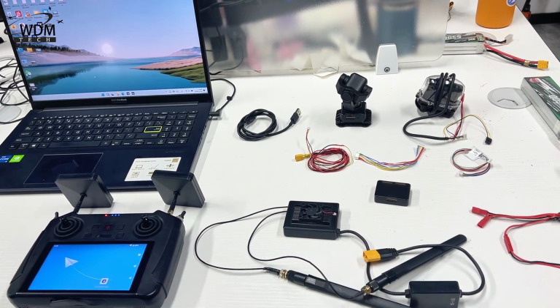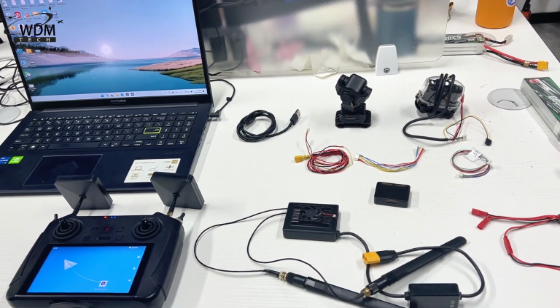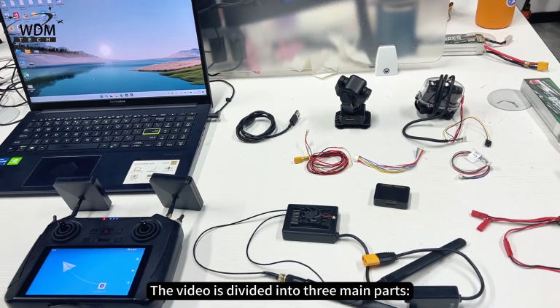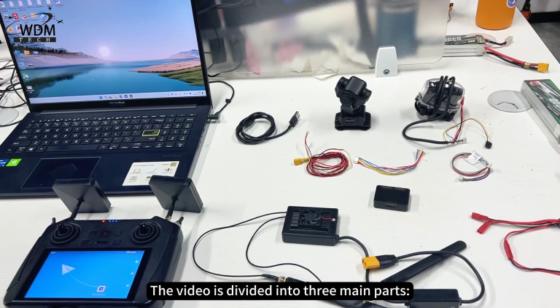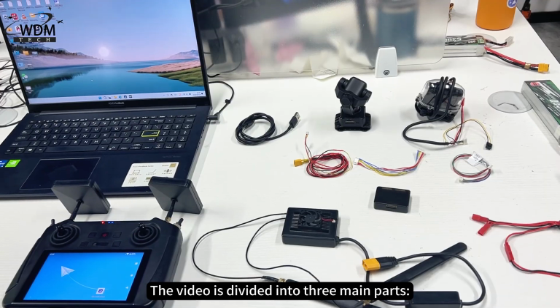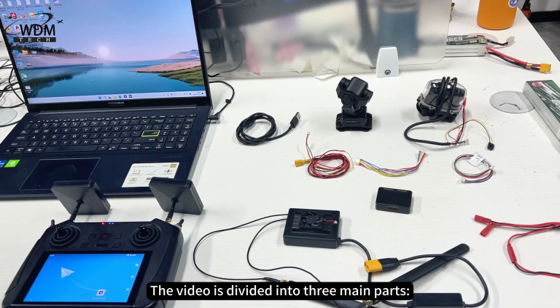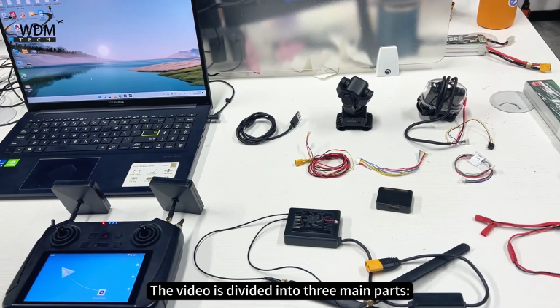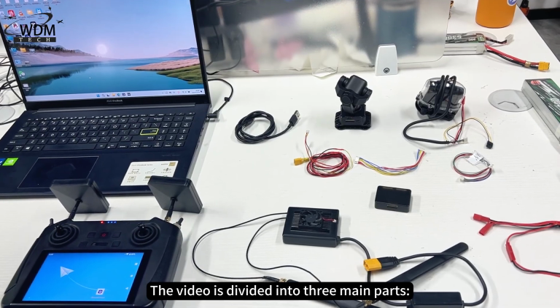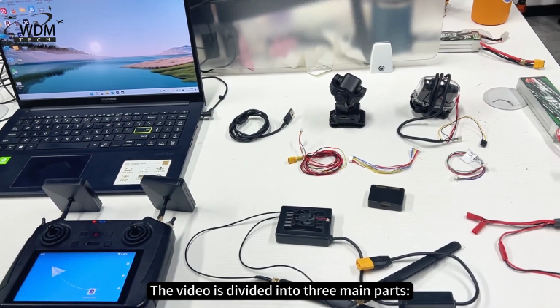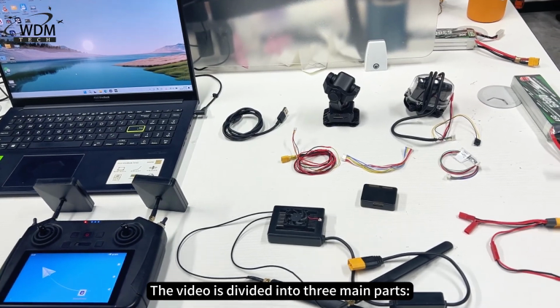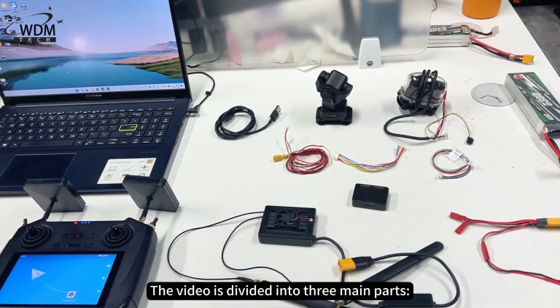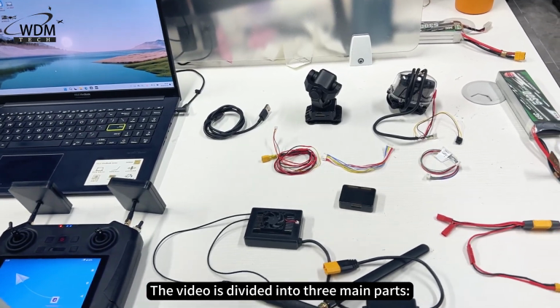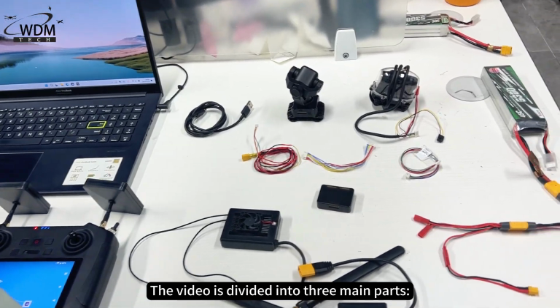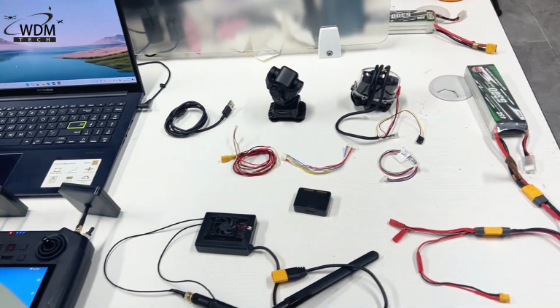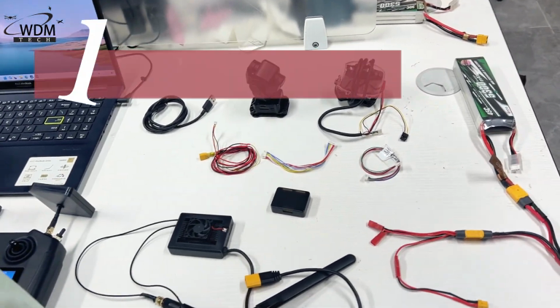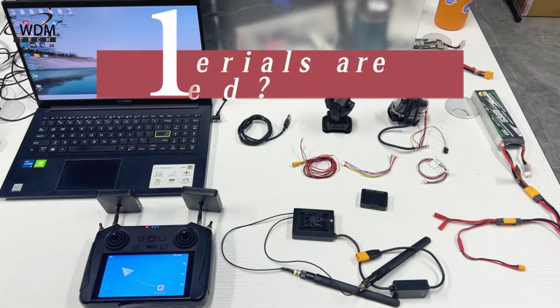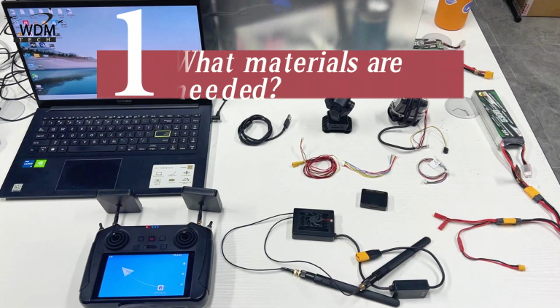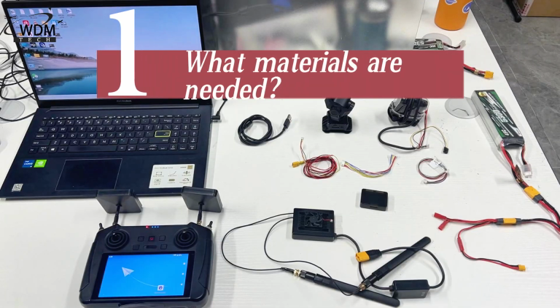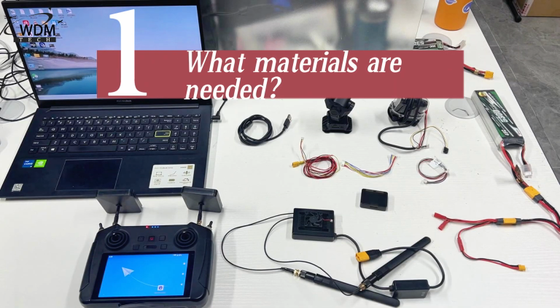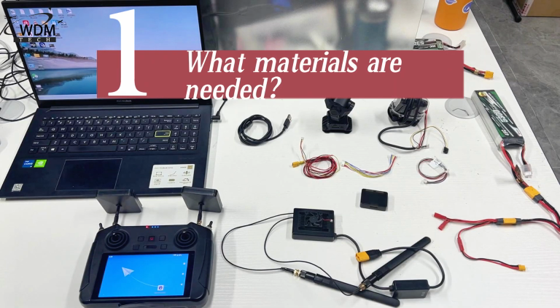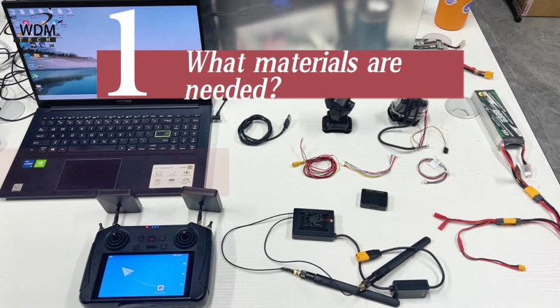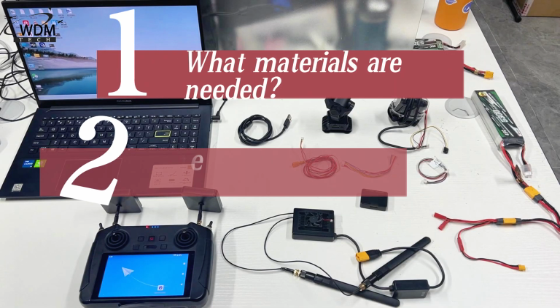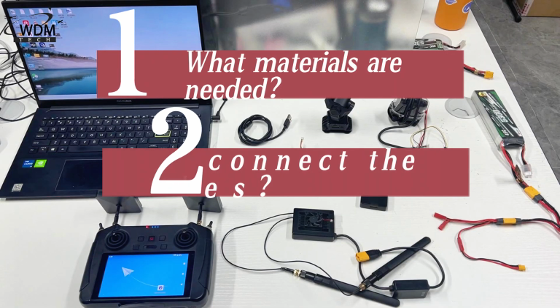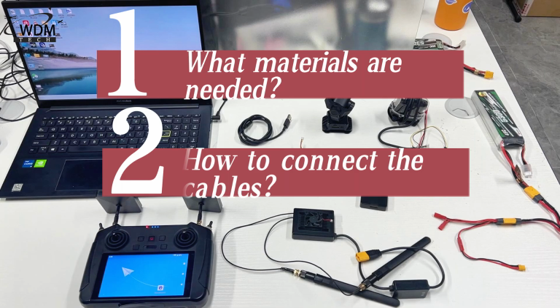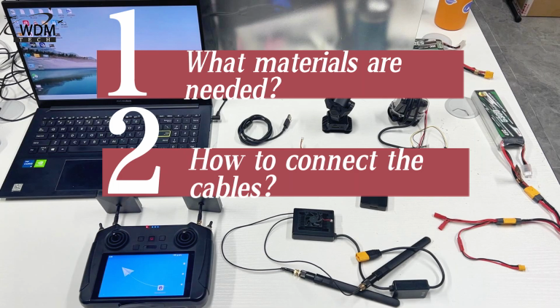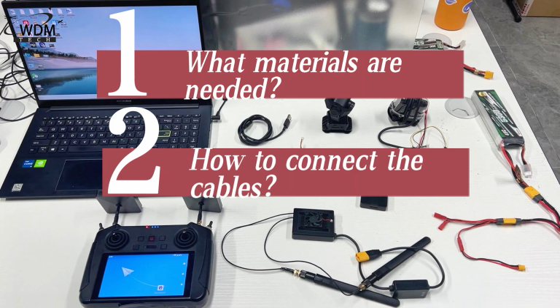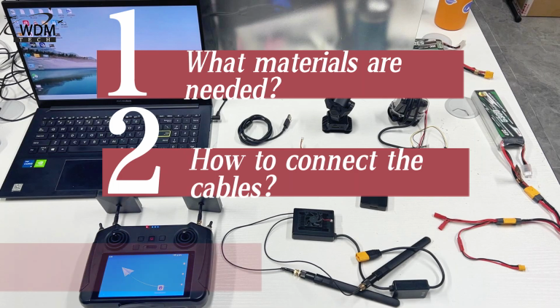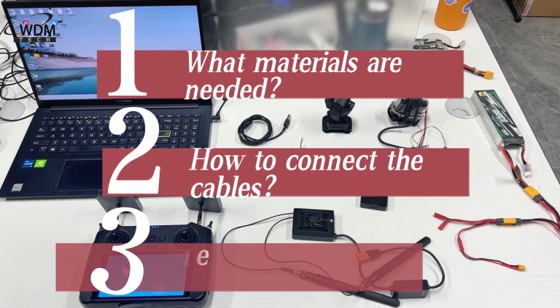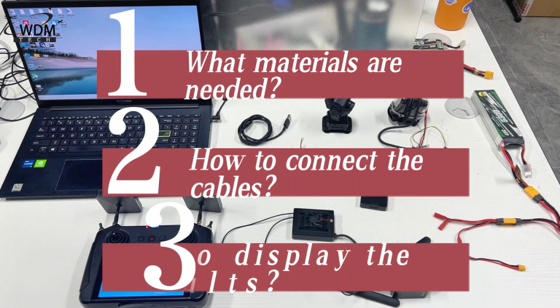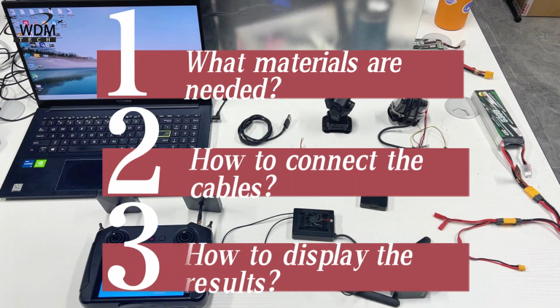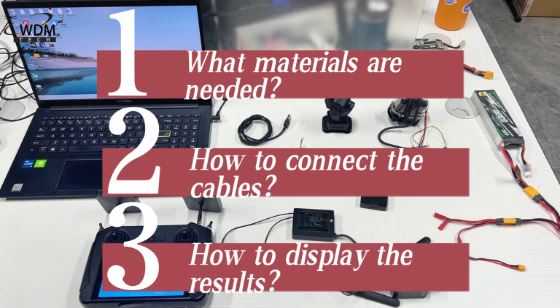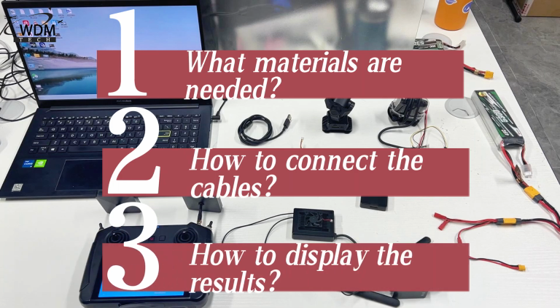The video is divided into three main parts: what materials are needed, how to connect the cables, and how to display the results.